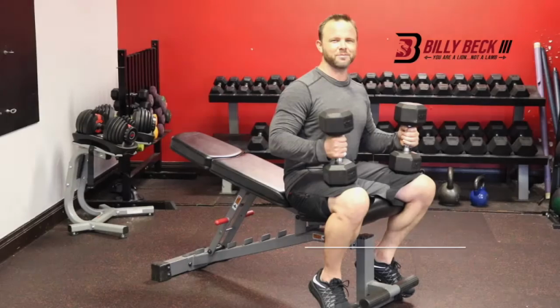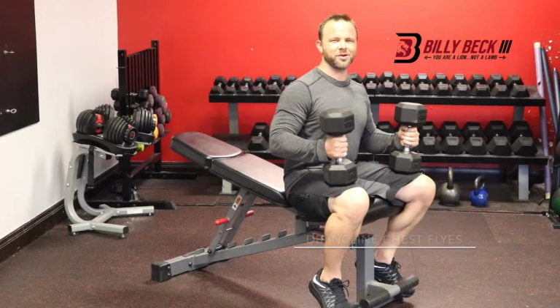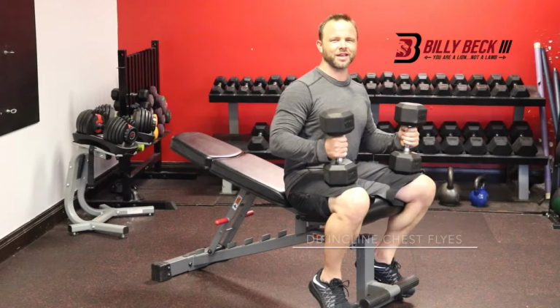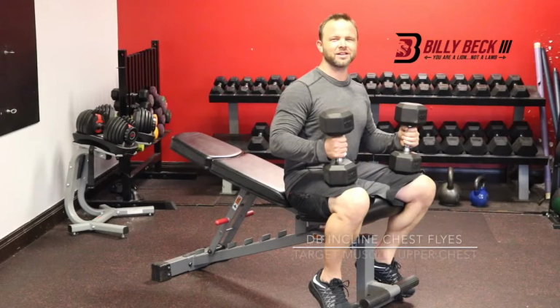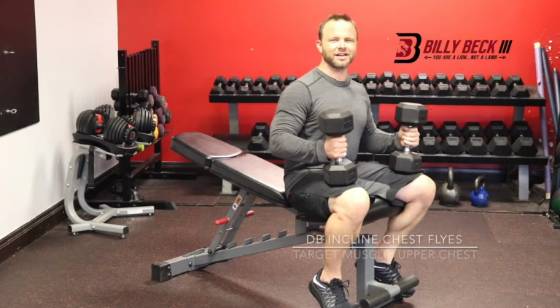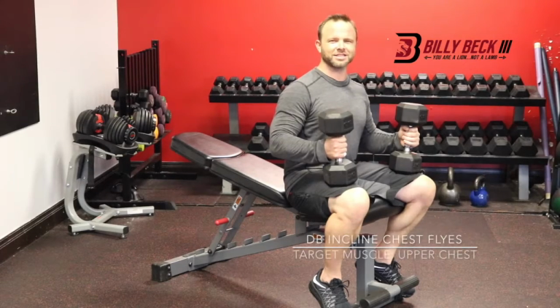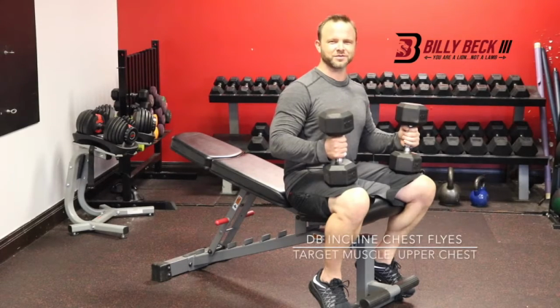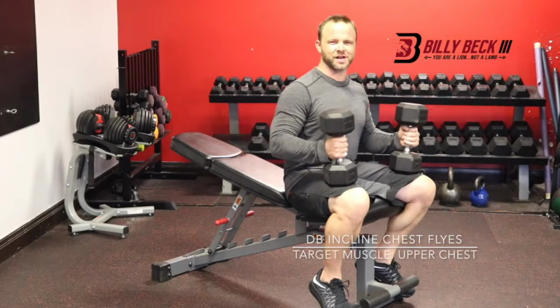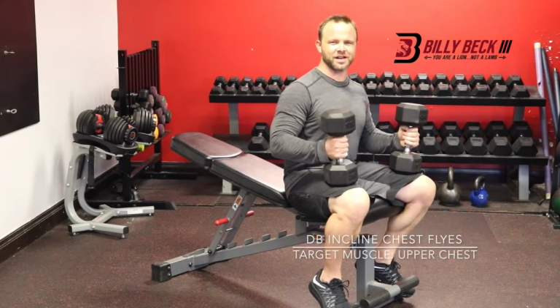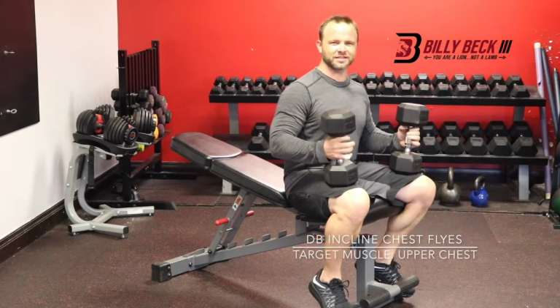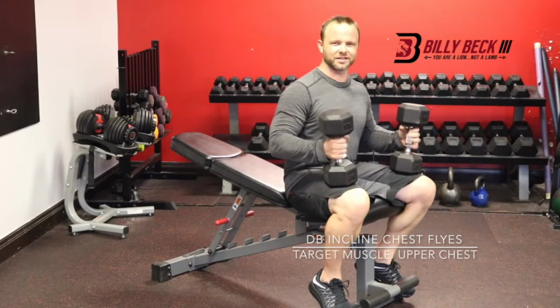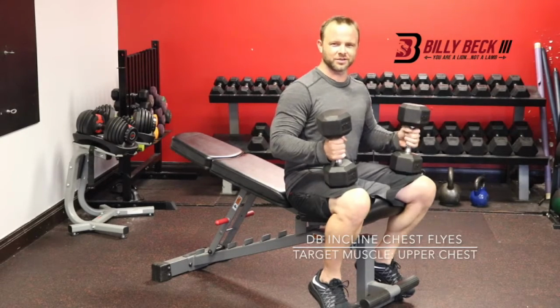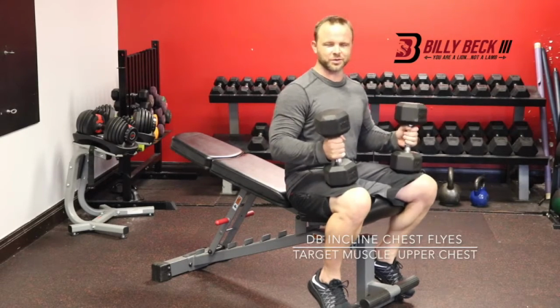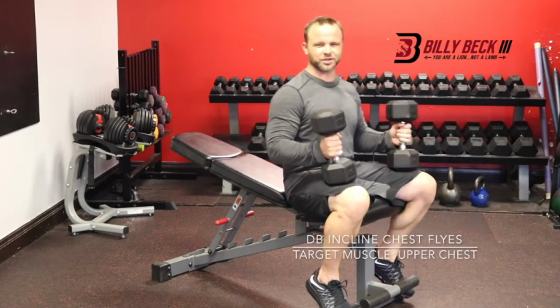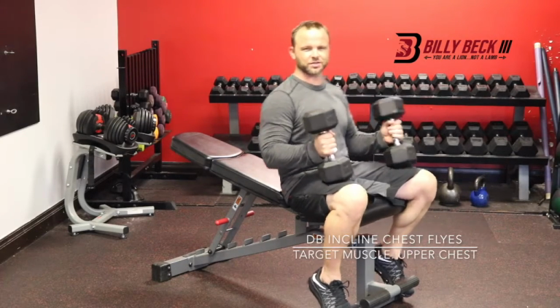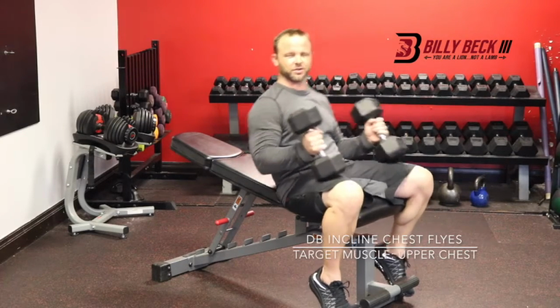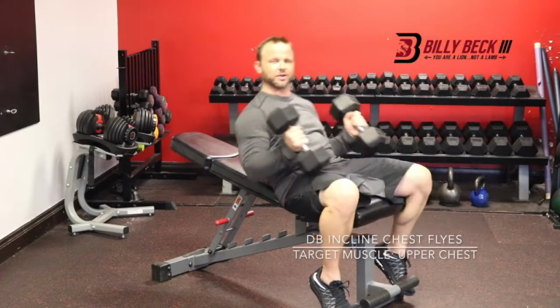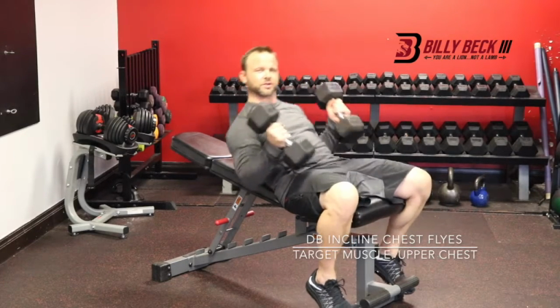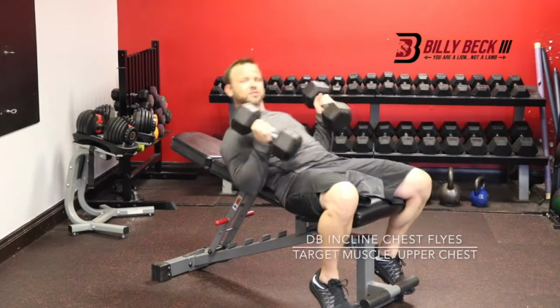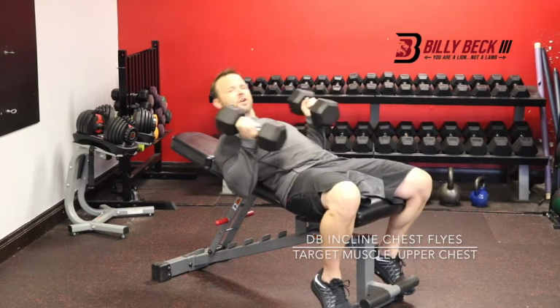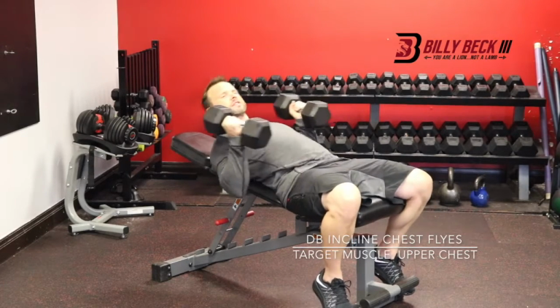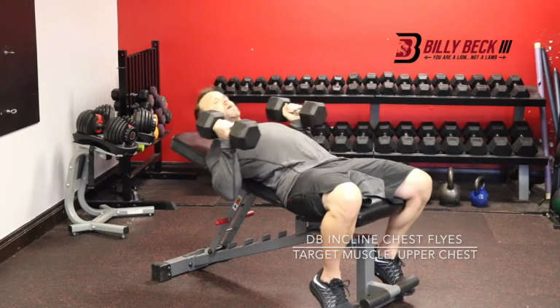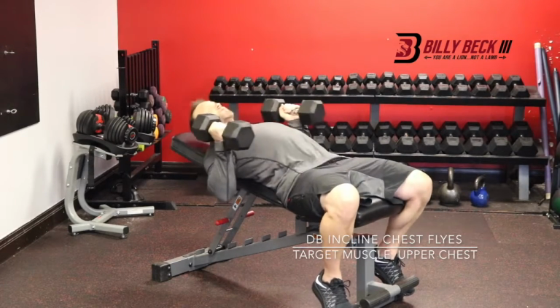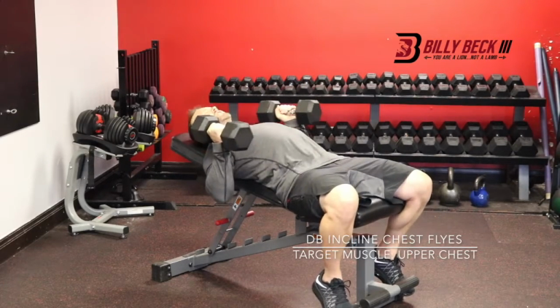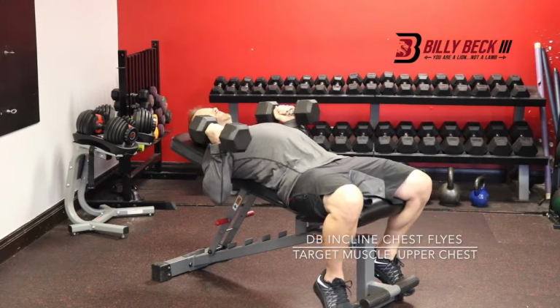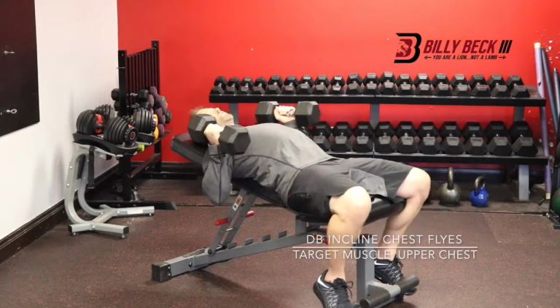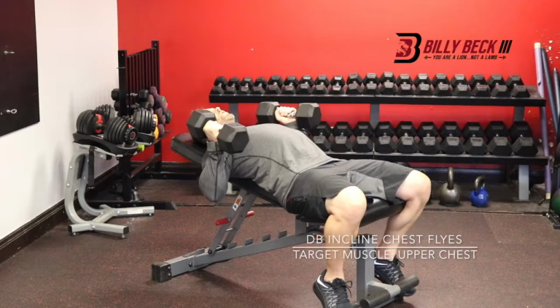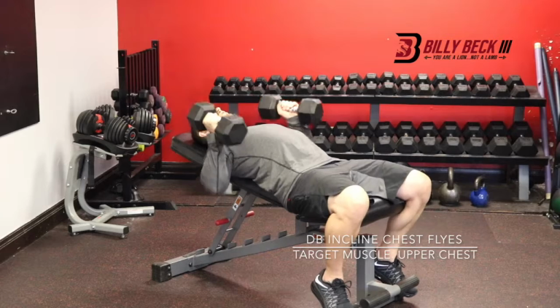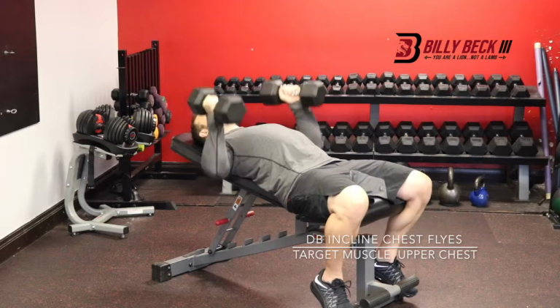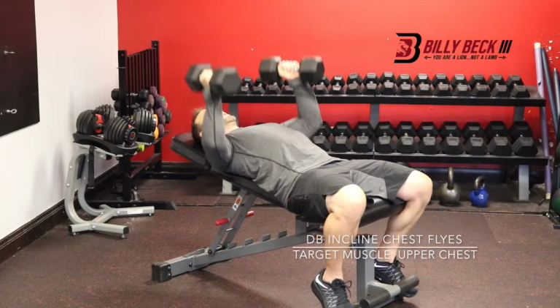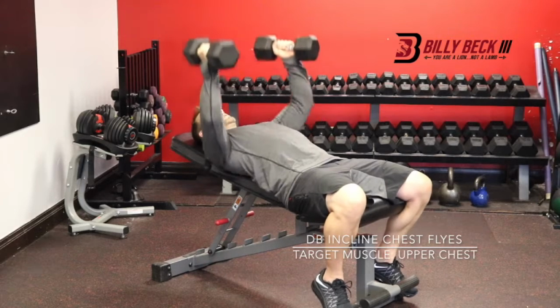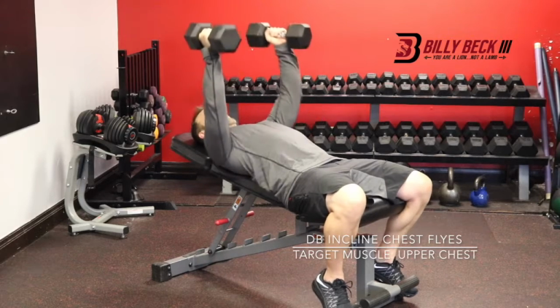Dumbbell incline chest flies. What you're going to do, target the upper chest, but you're working the whole thing still.